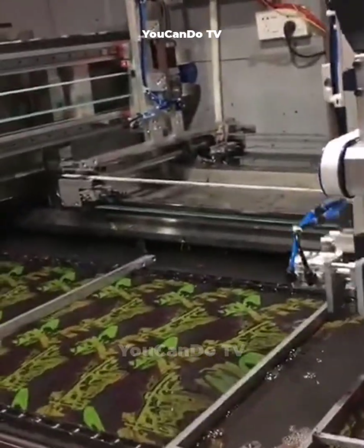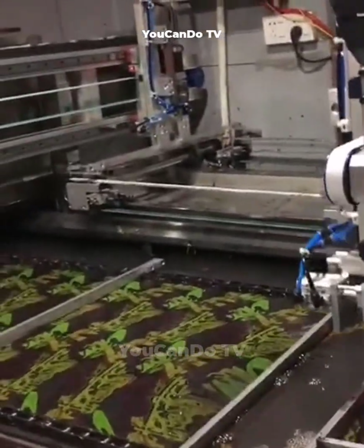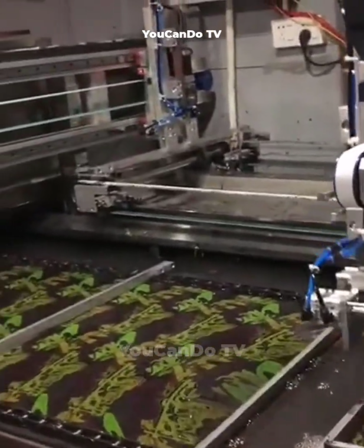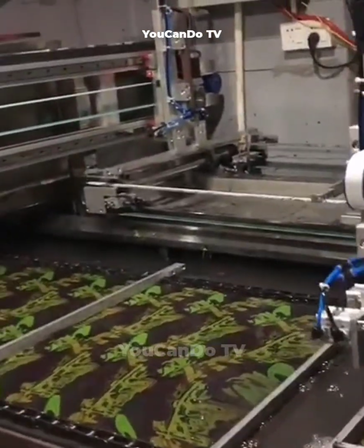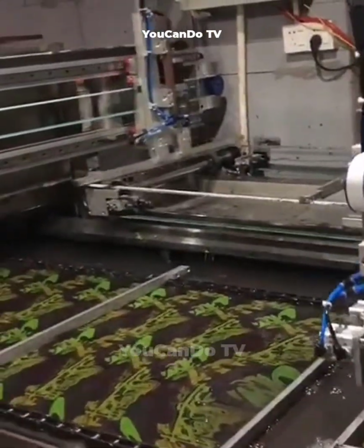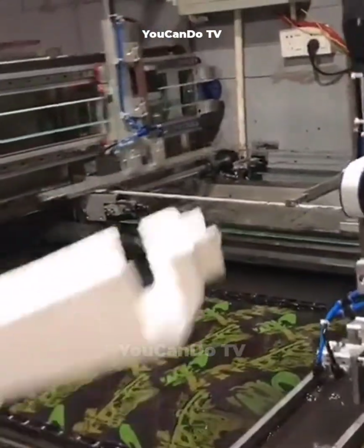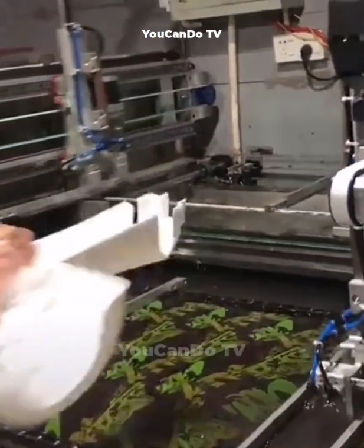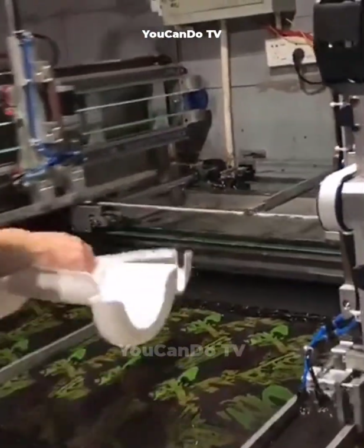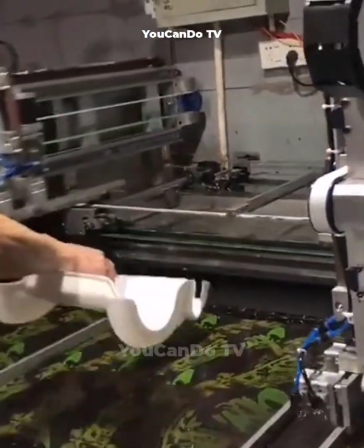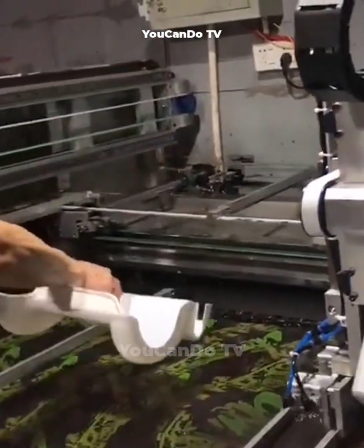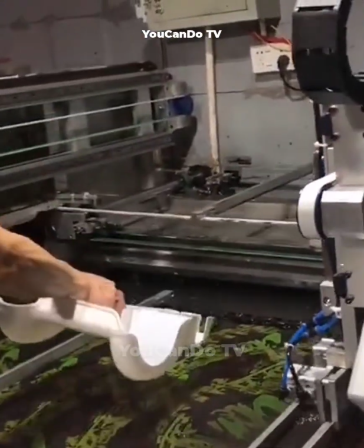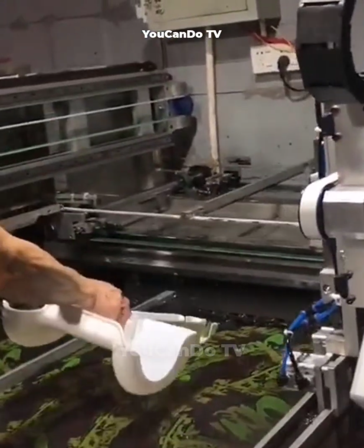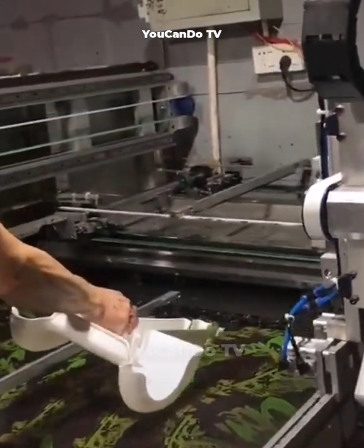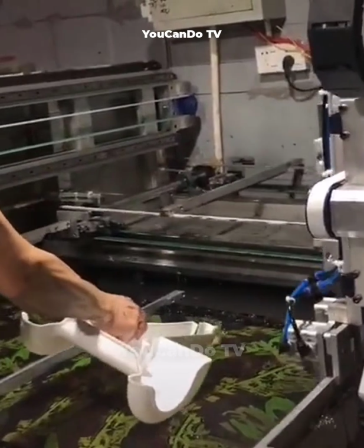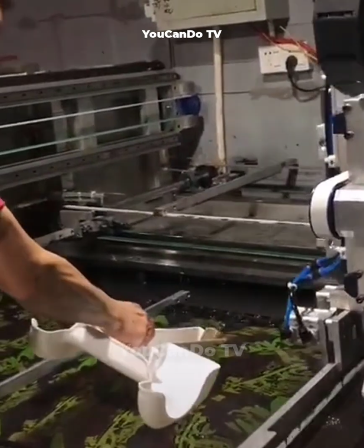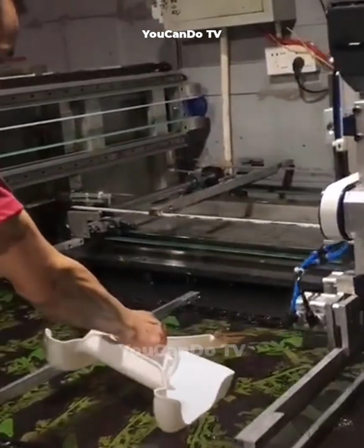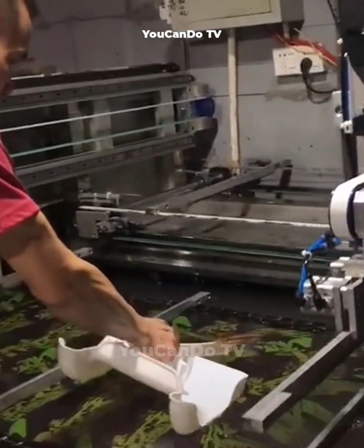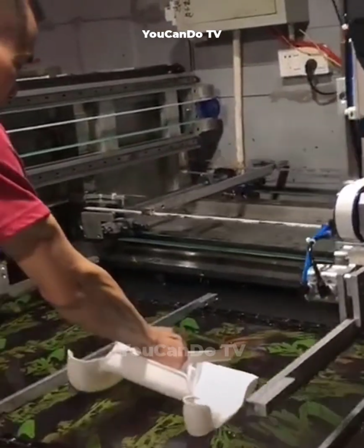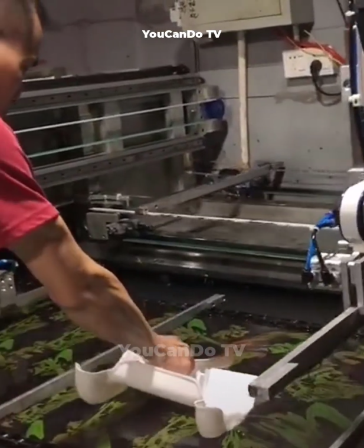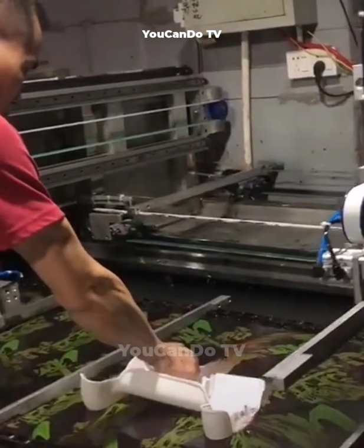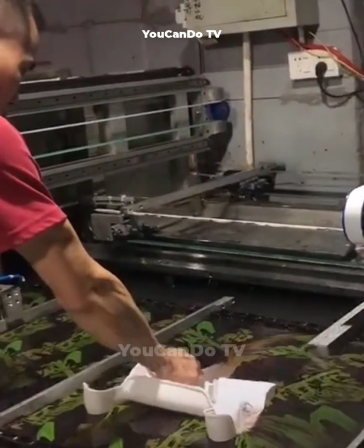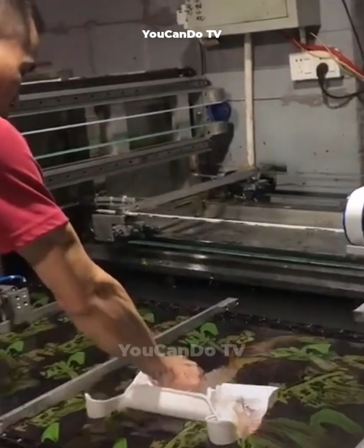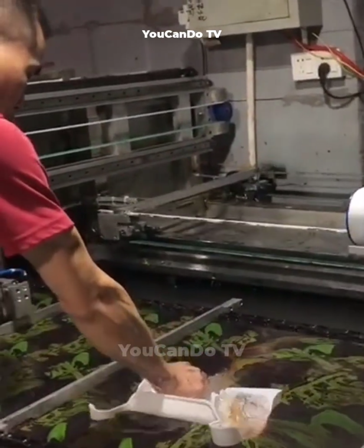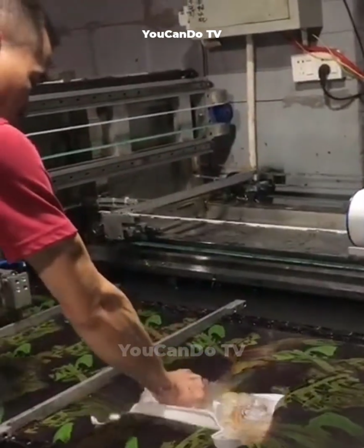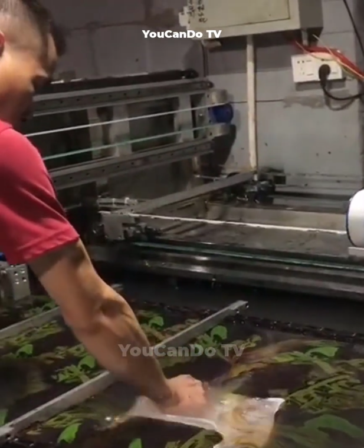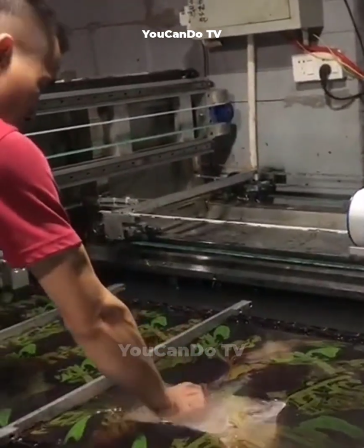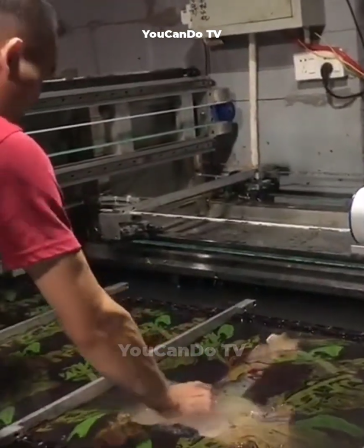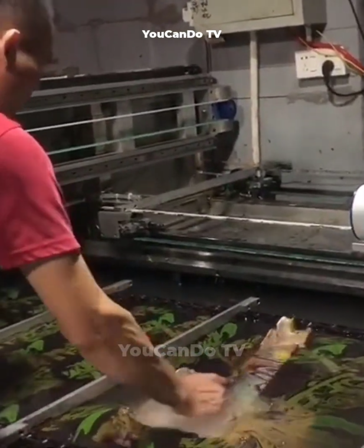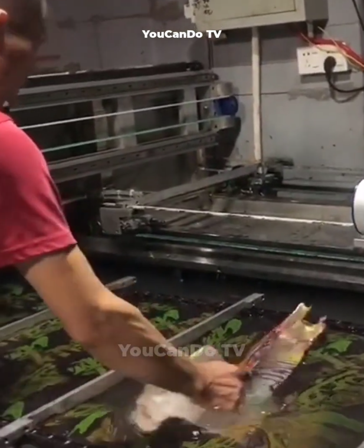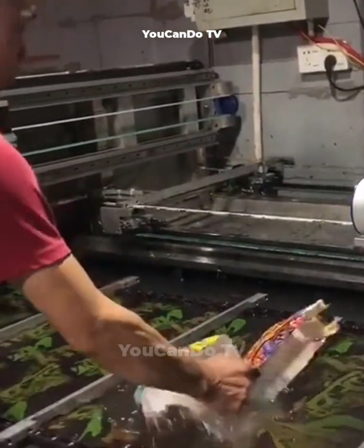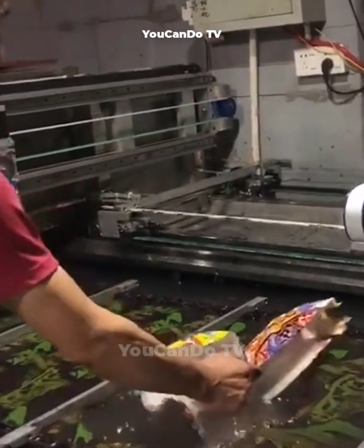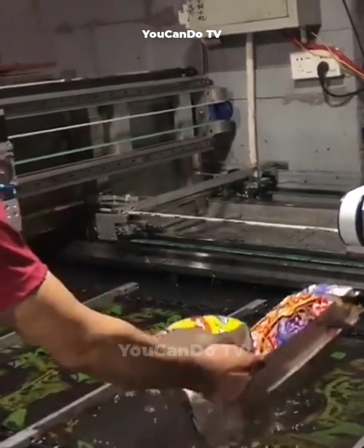After the plastic product is removed from the injection mold, it will be dipped into a chemical bath to create a pattern.